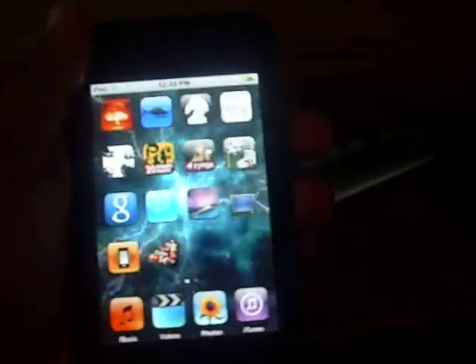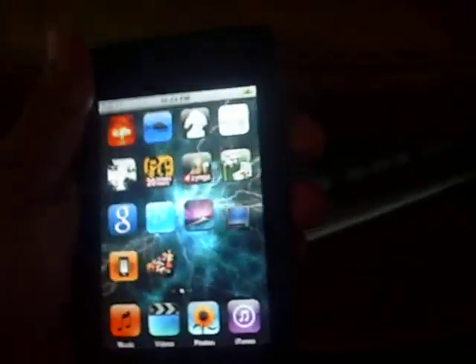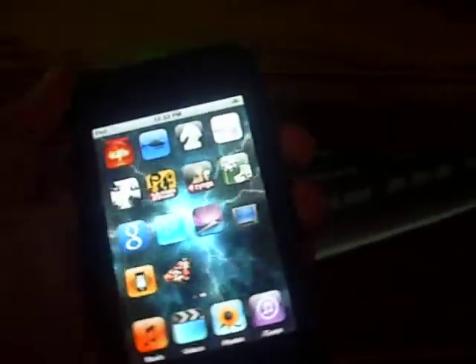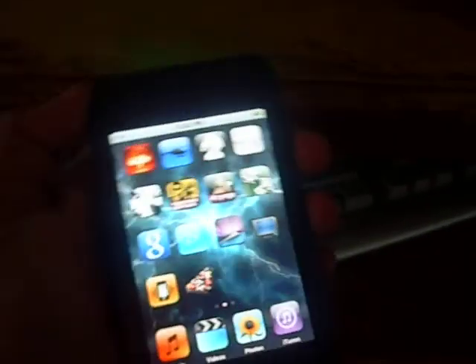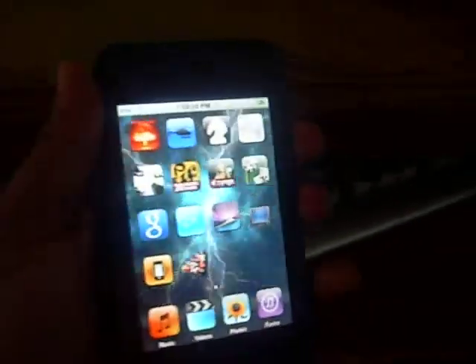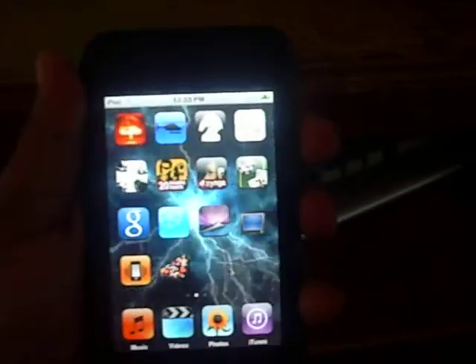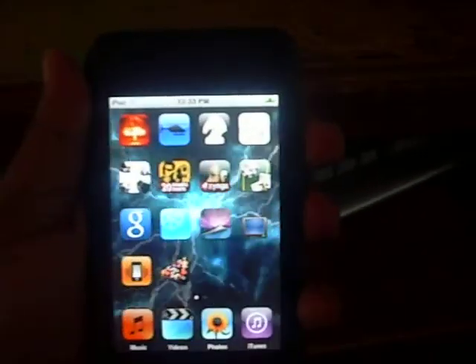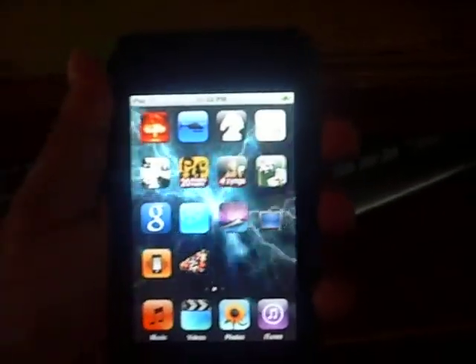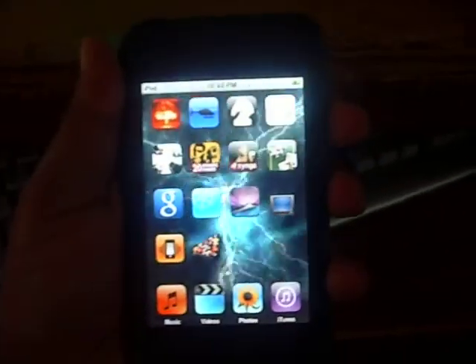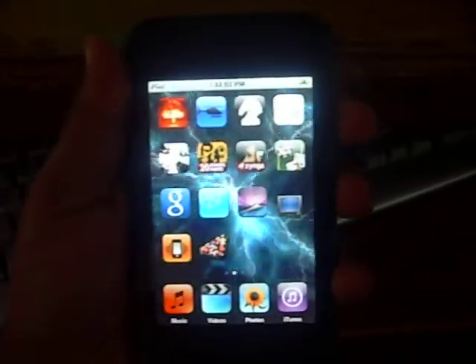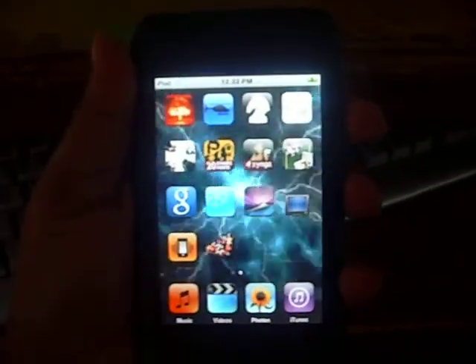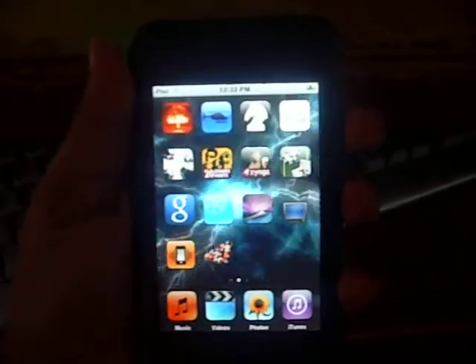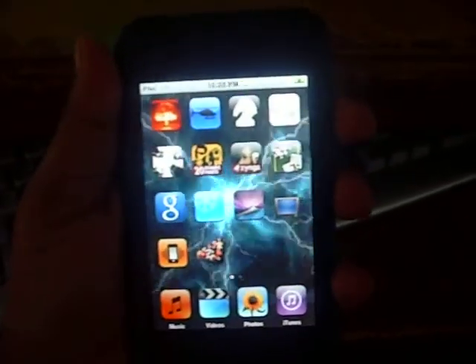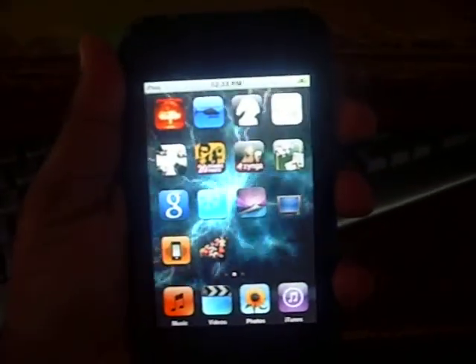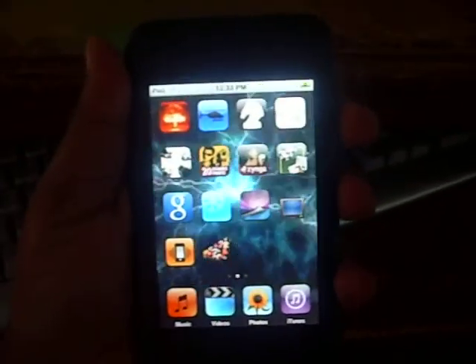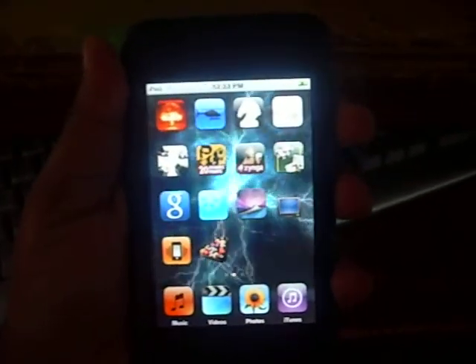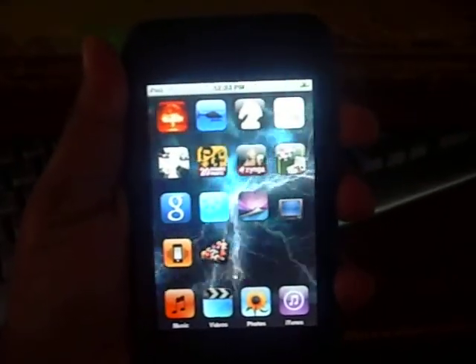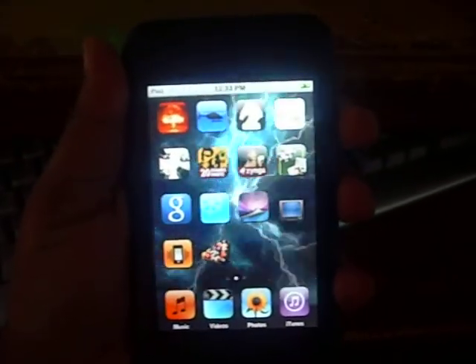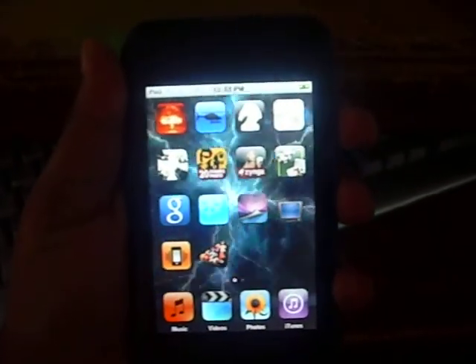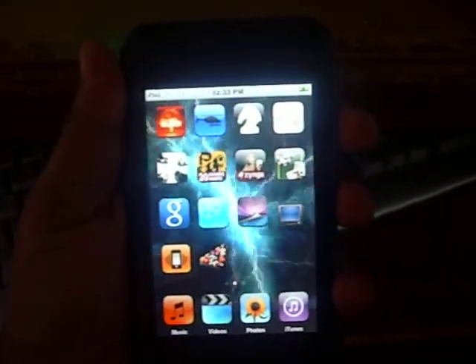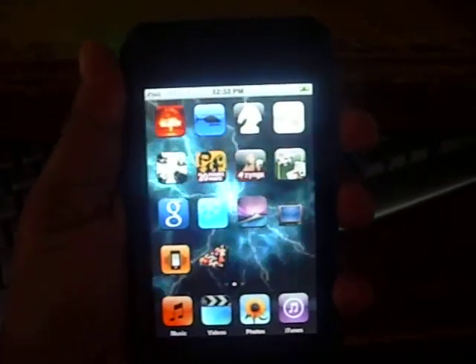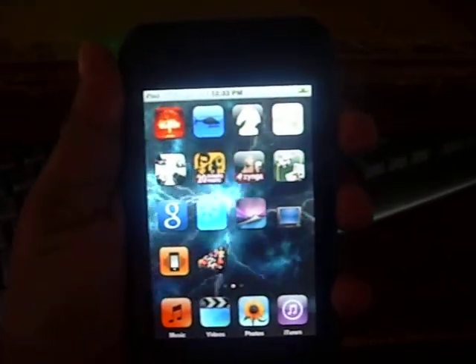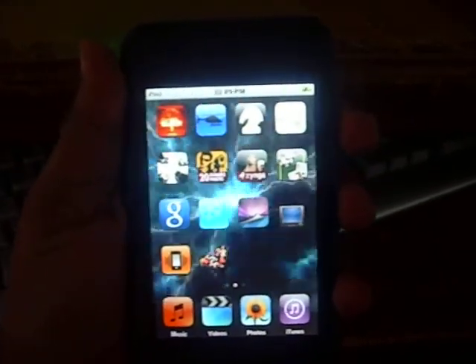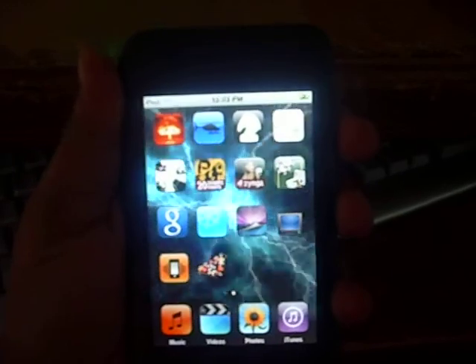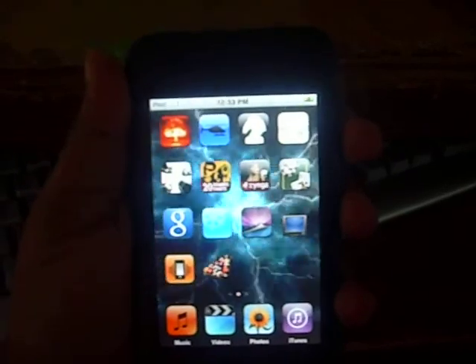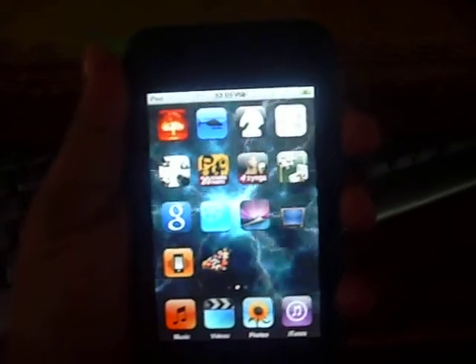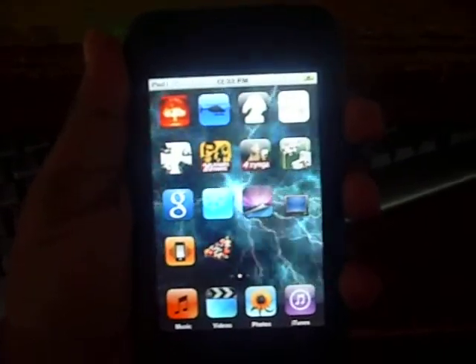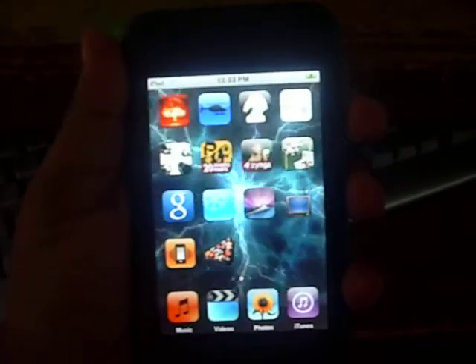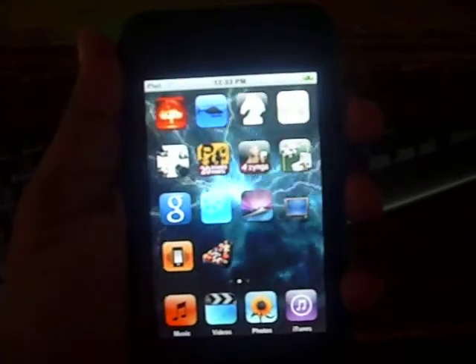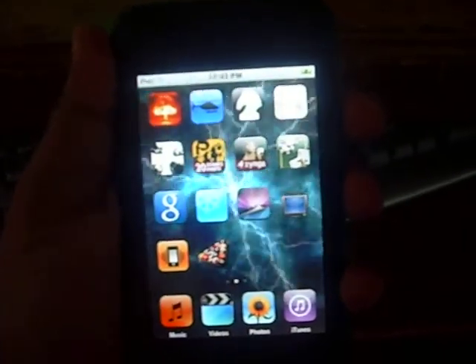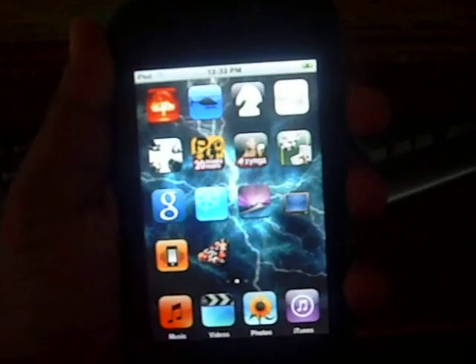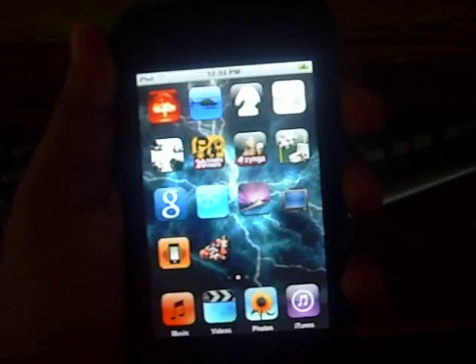Alright guys, today I'm going to be showing you how to jailbreak your iPod, first generation 2.21.